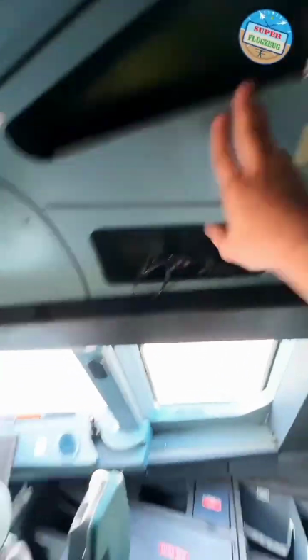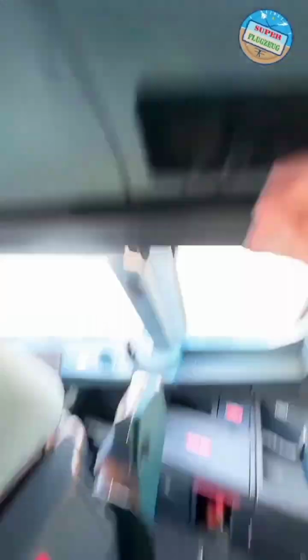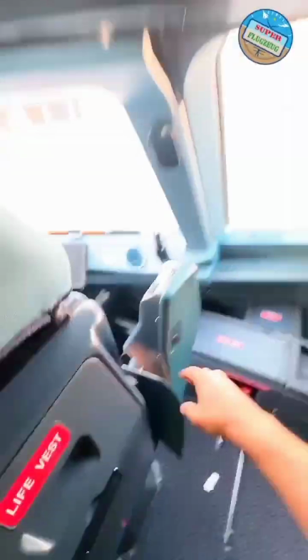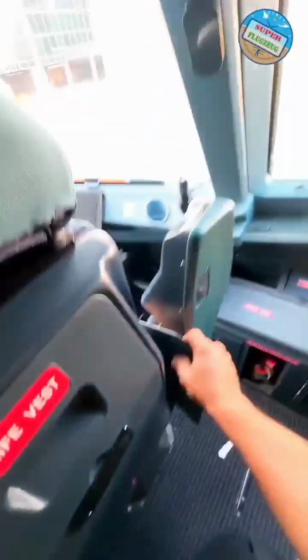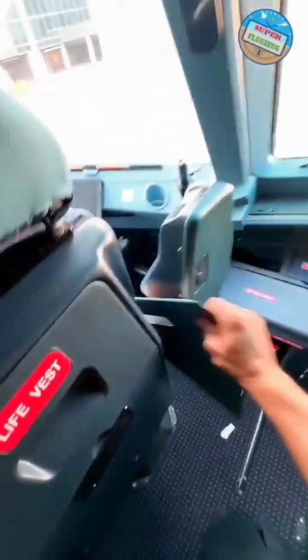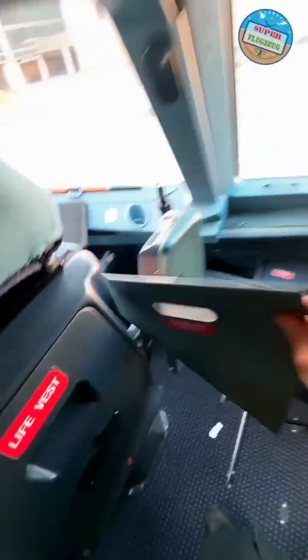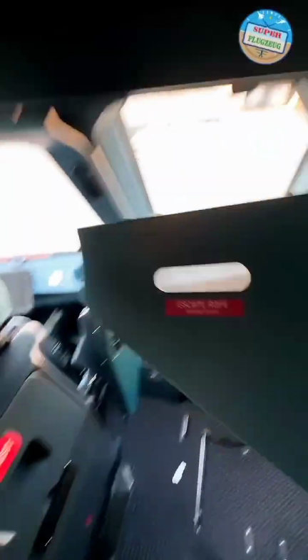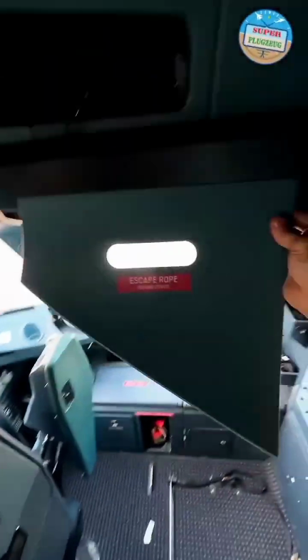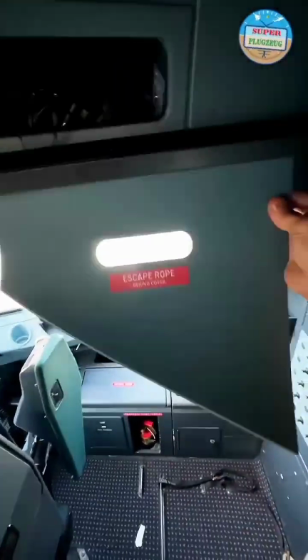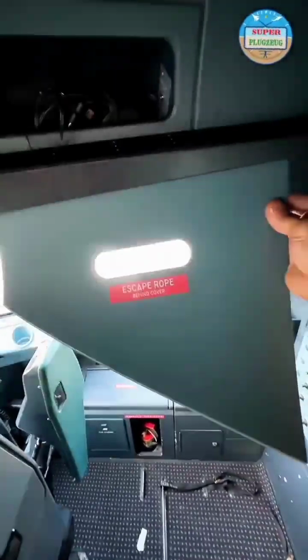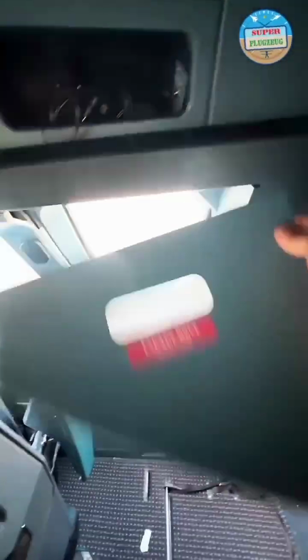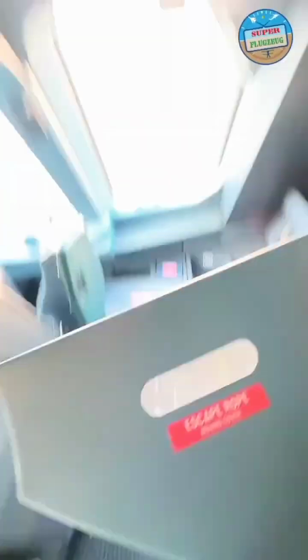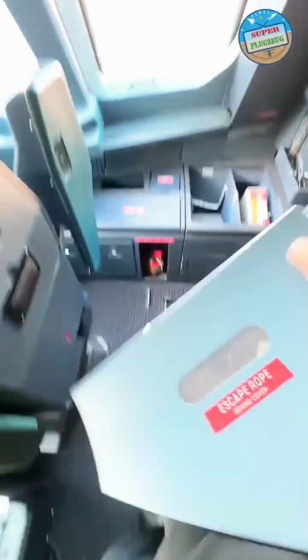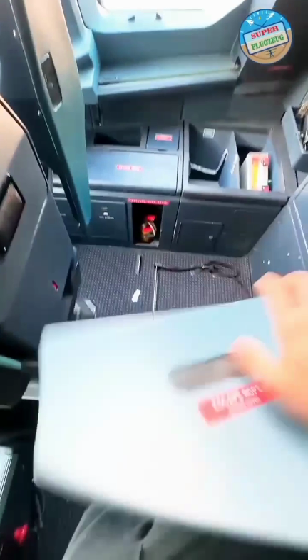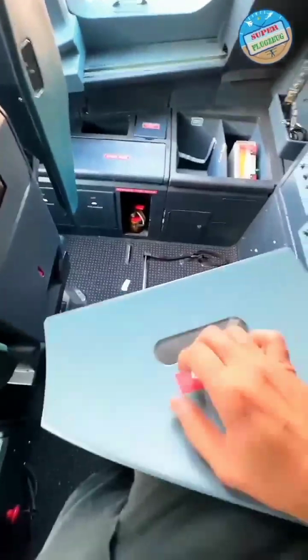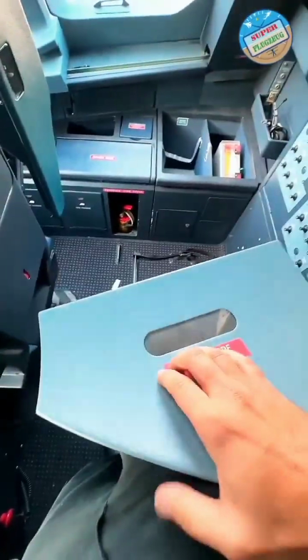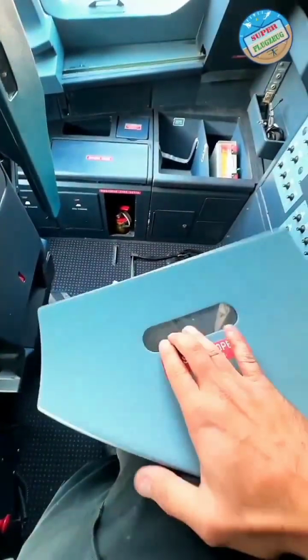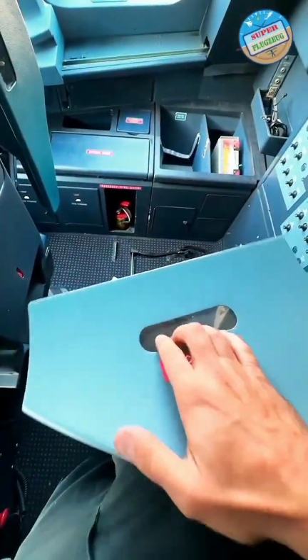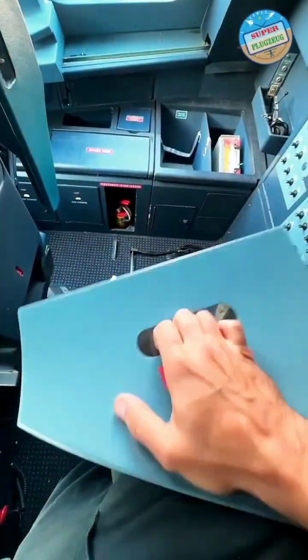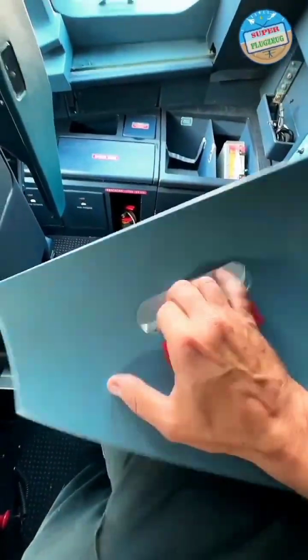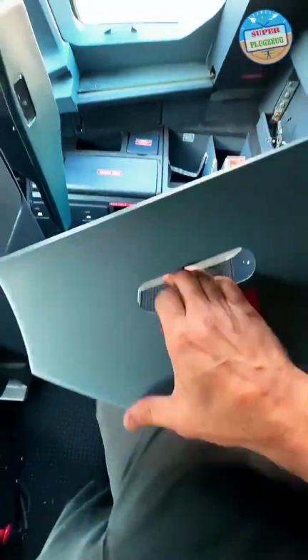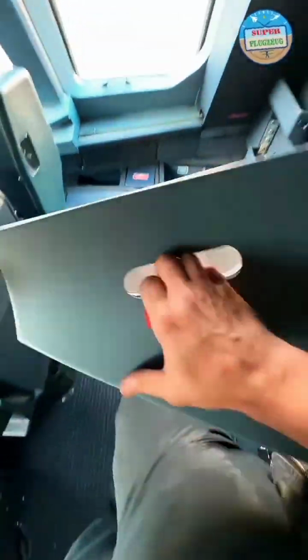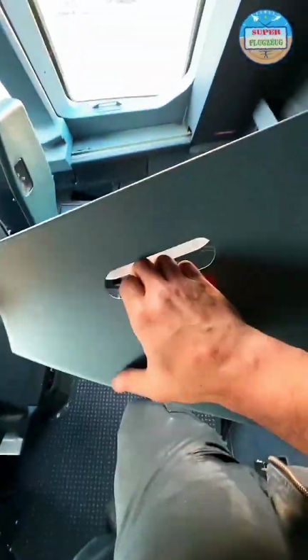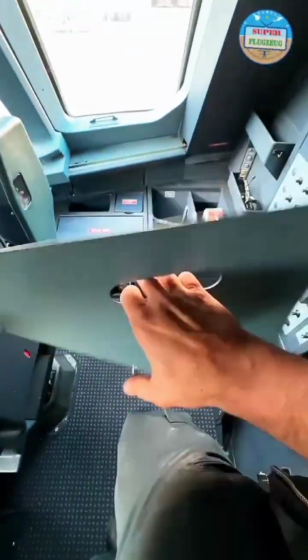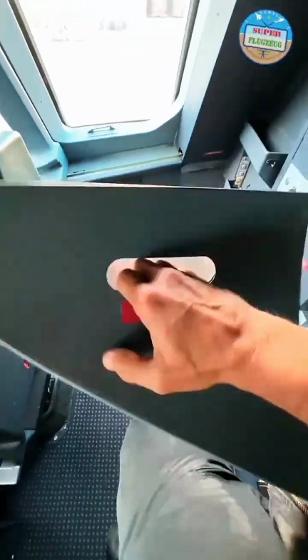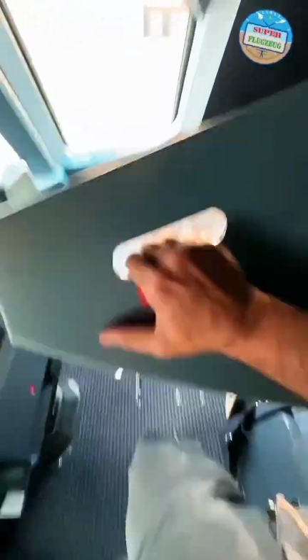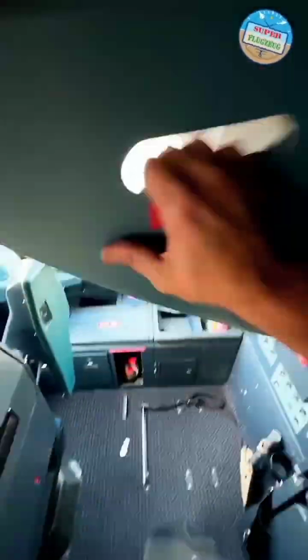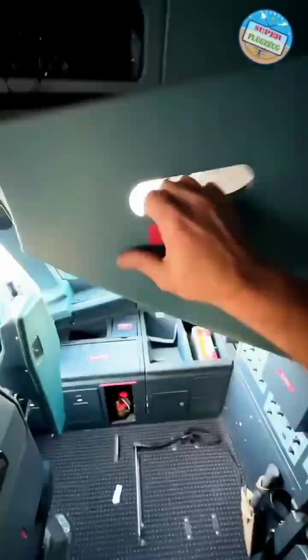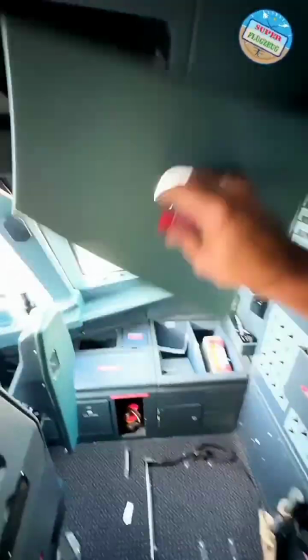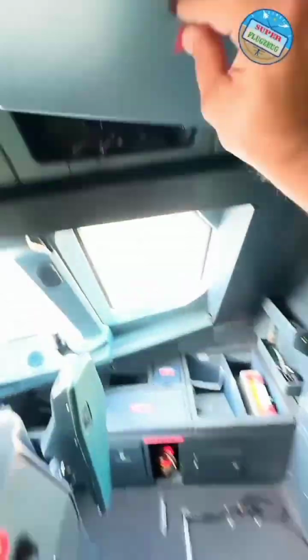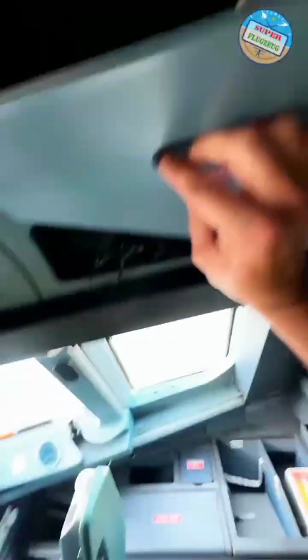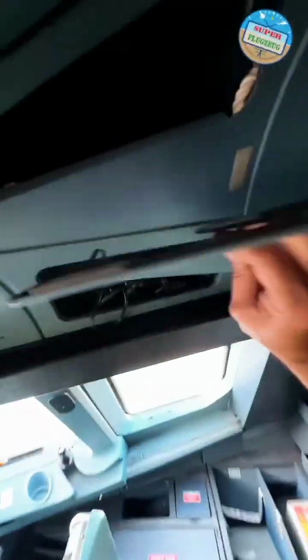And we'll just put the cover back on. This thing's got a little handle right here, so that's how they hold it — pull out. Just held on by two or three little clips.